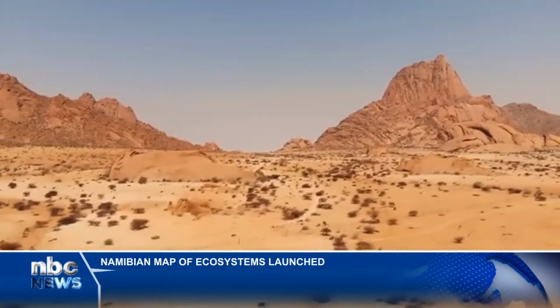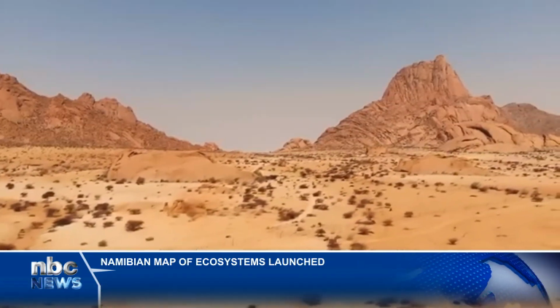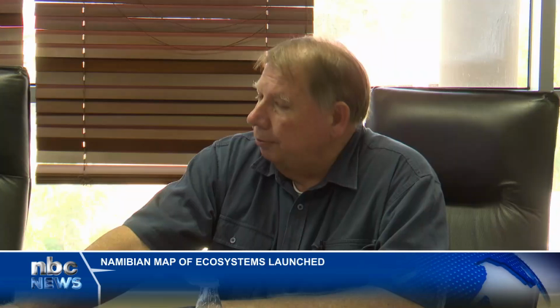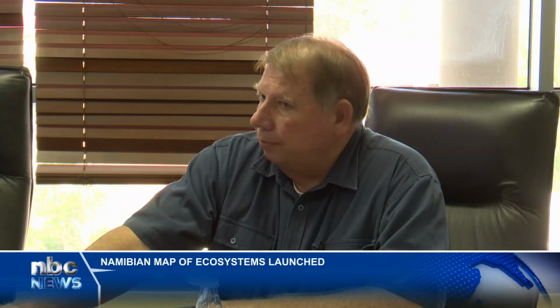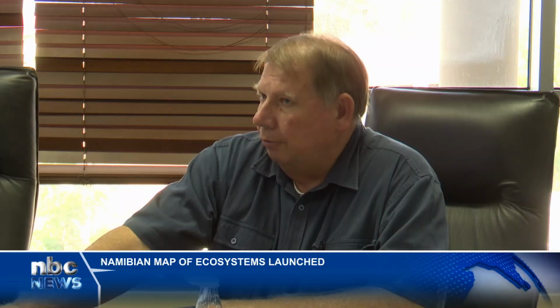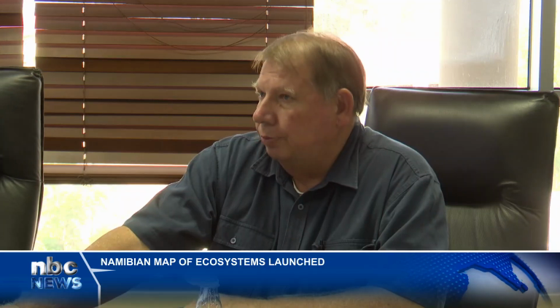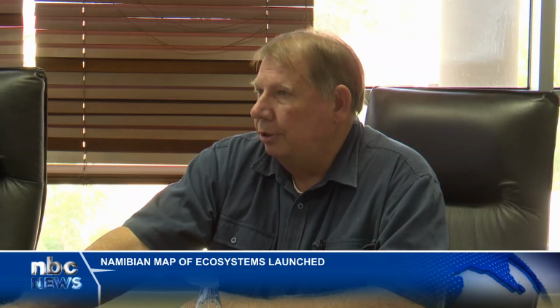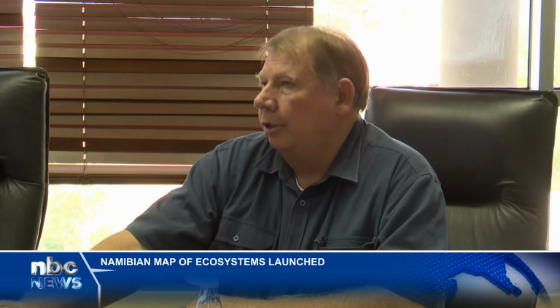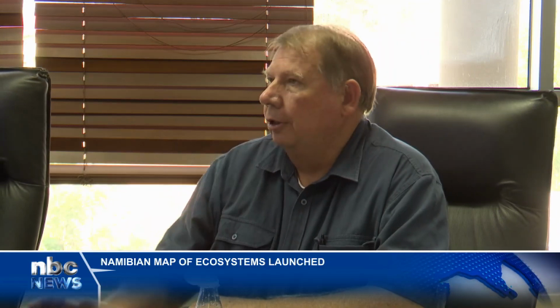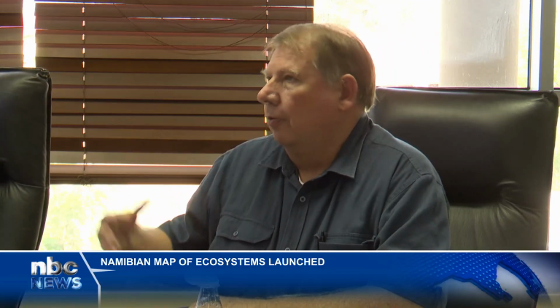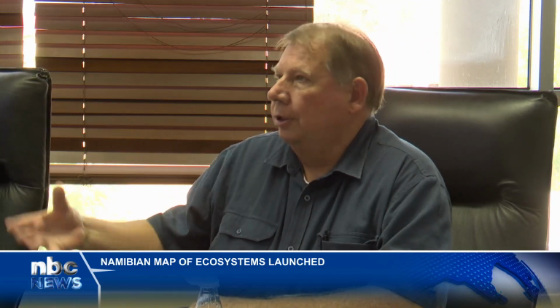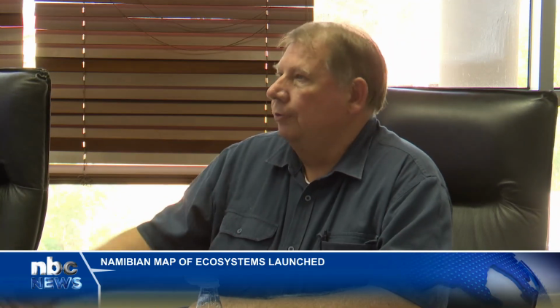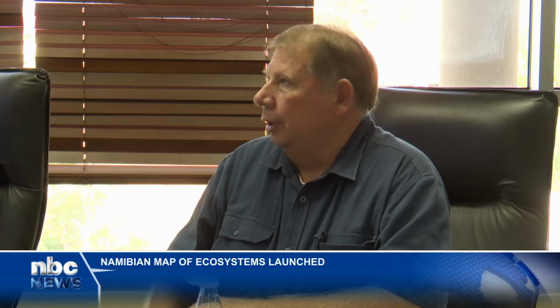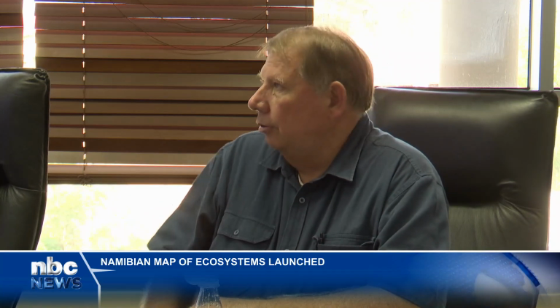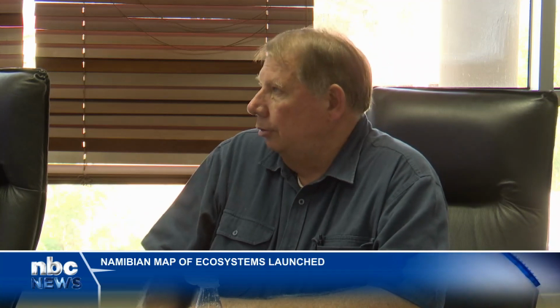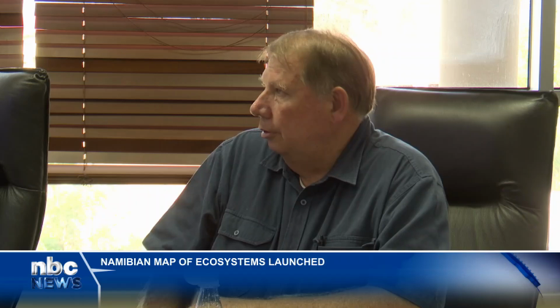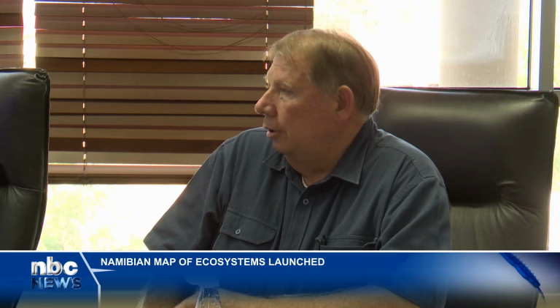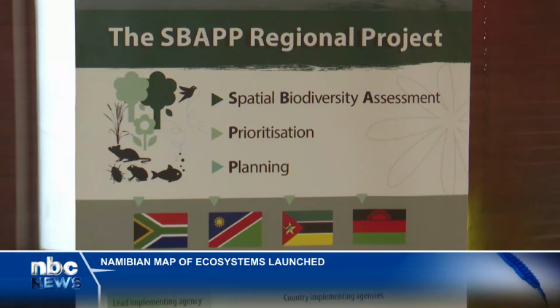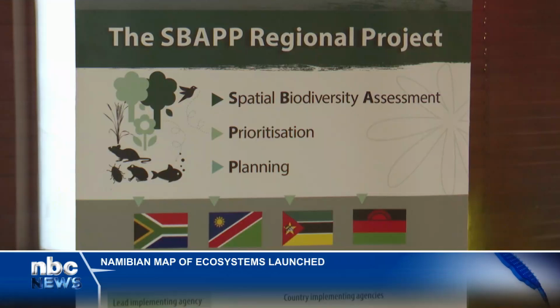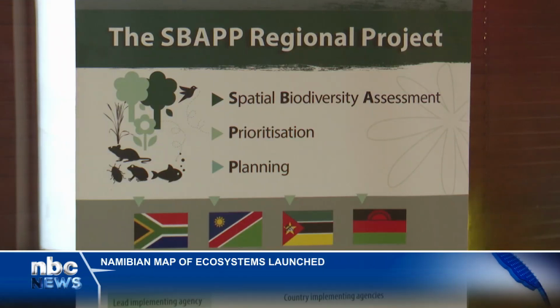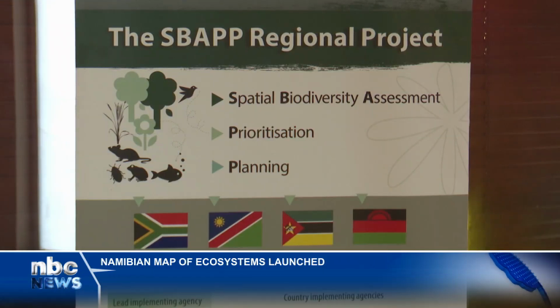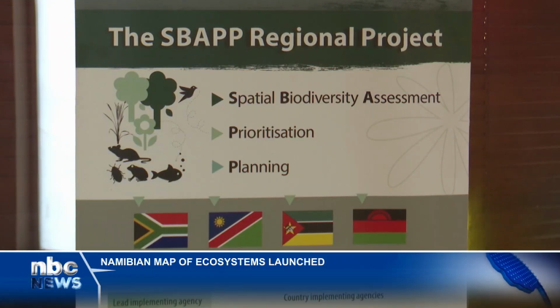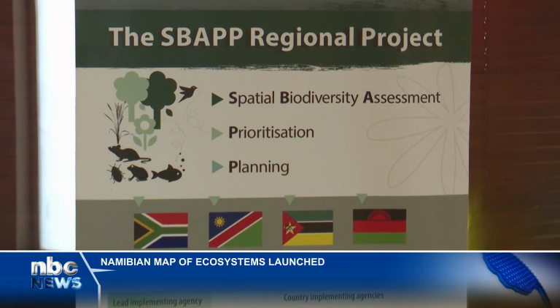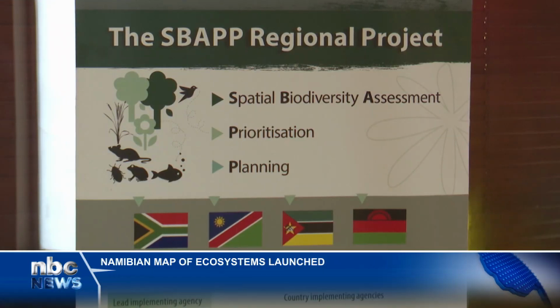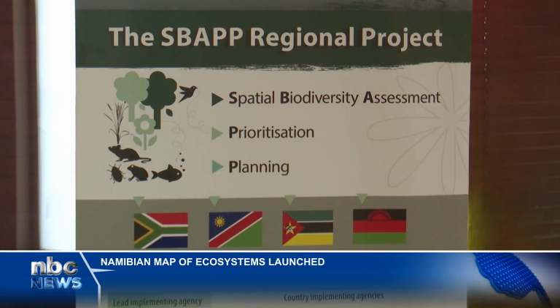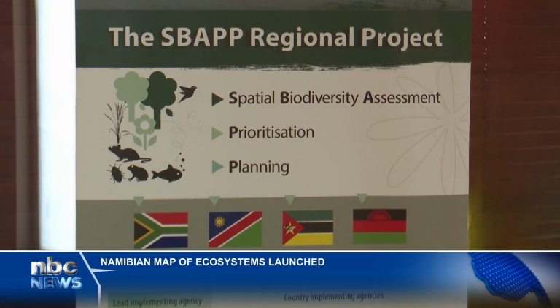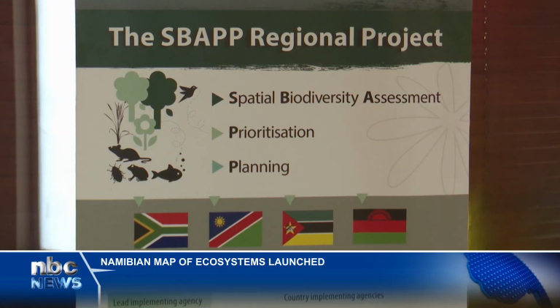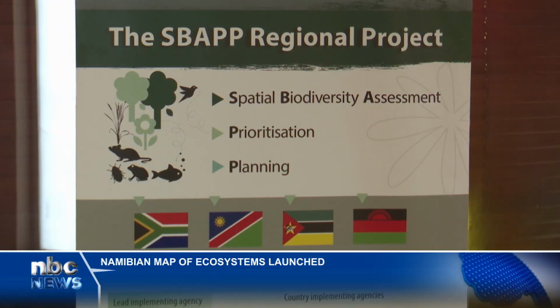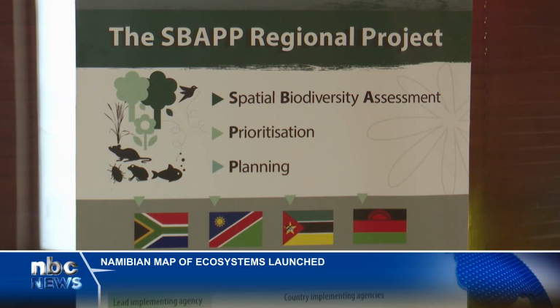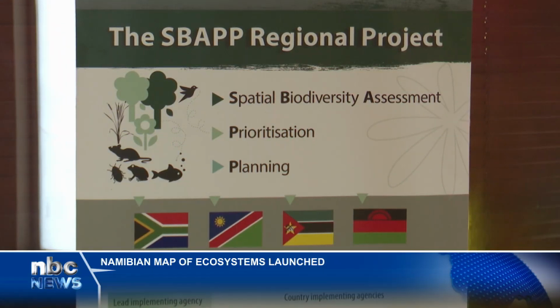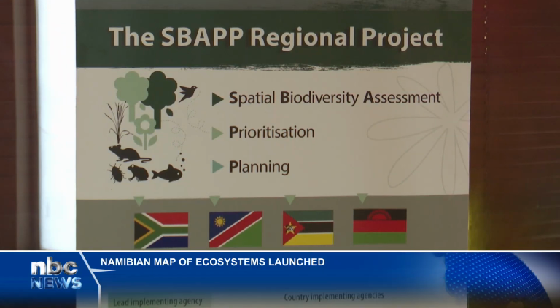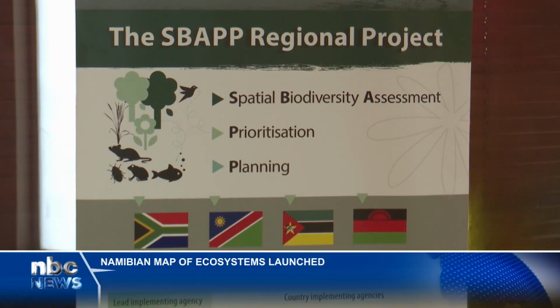Dr. Ben Strobach, a lecturer at NAST, led the description, assessment and mapping of Namibia's ecosystems.